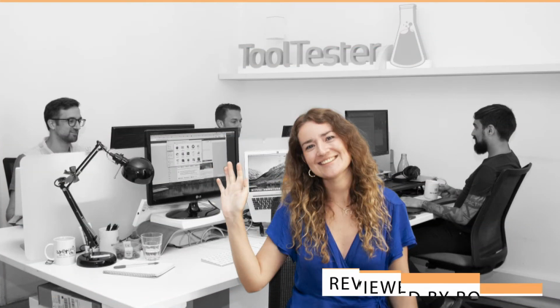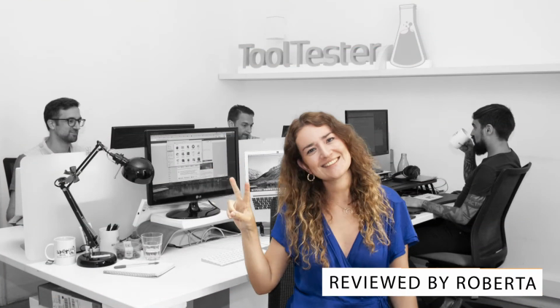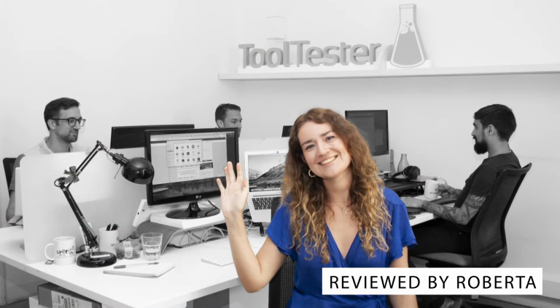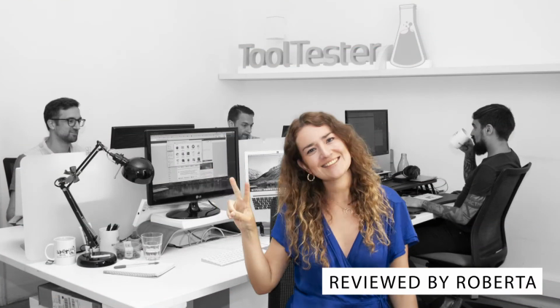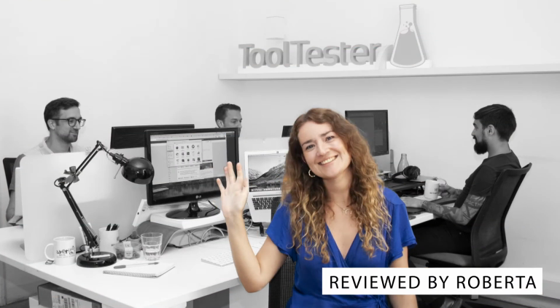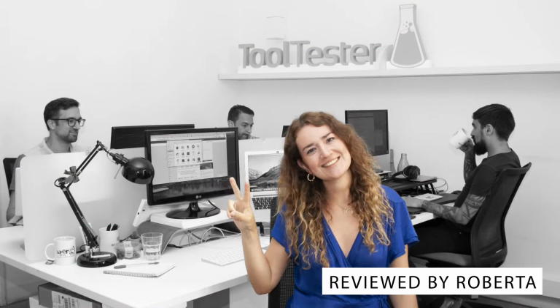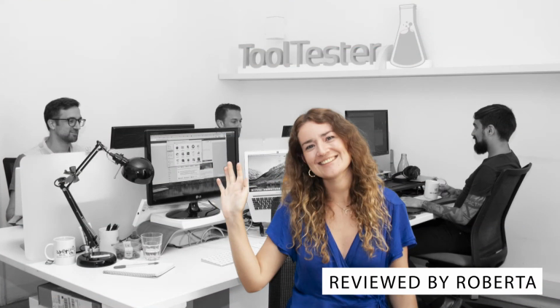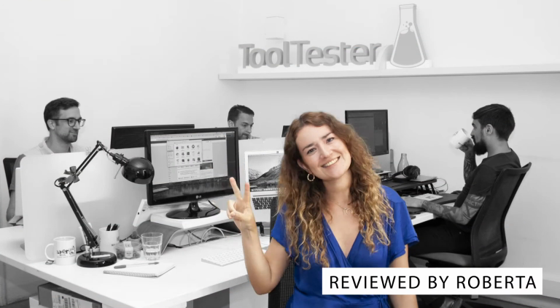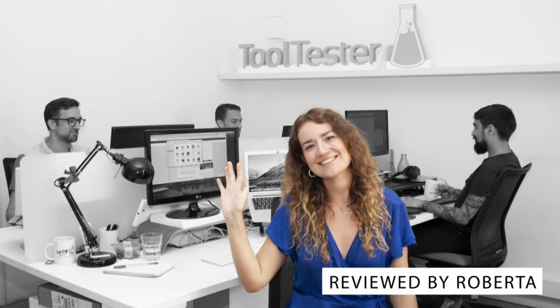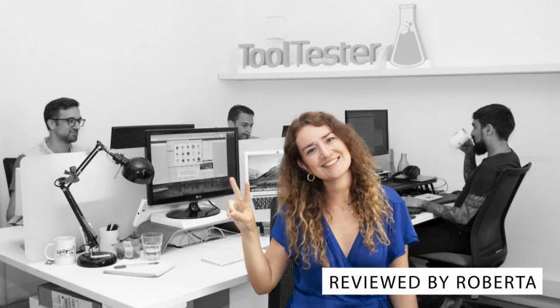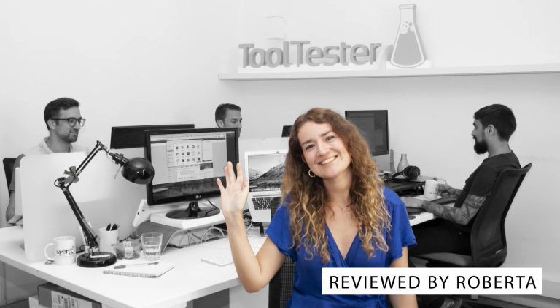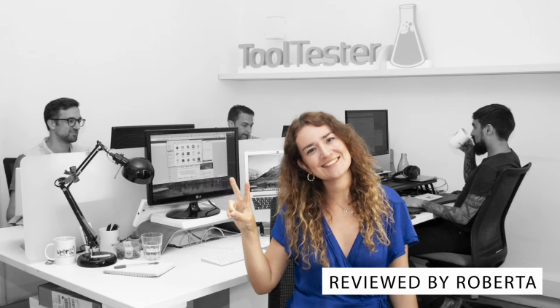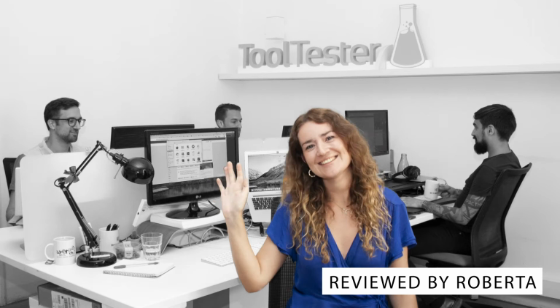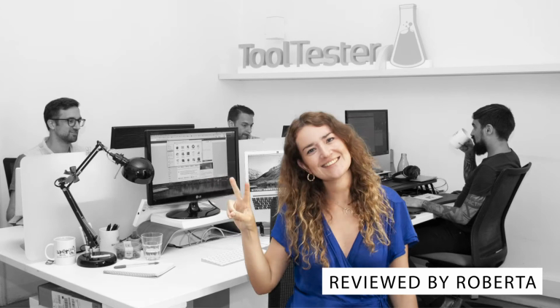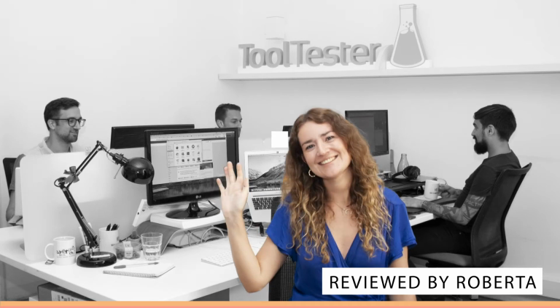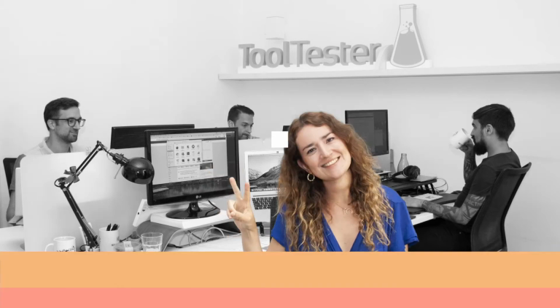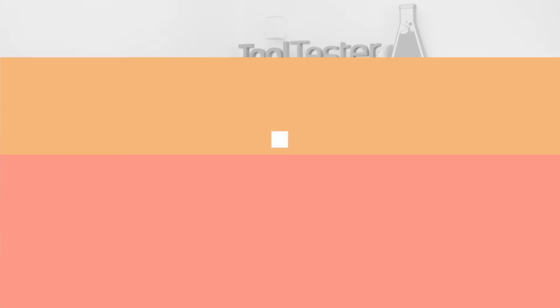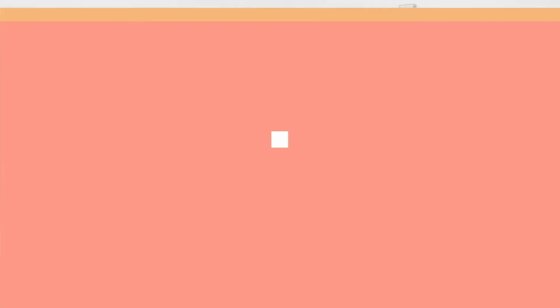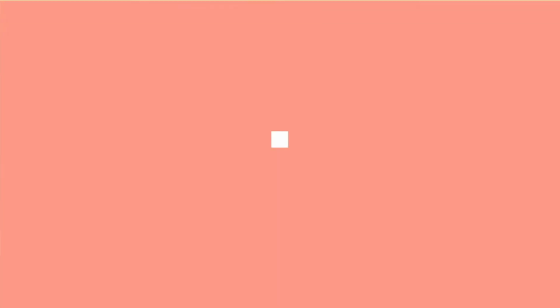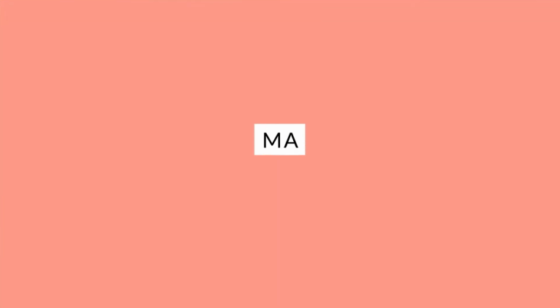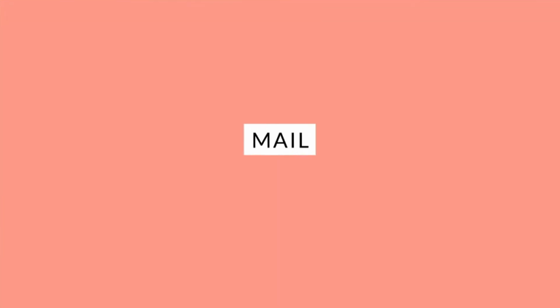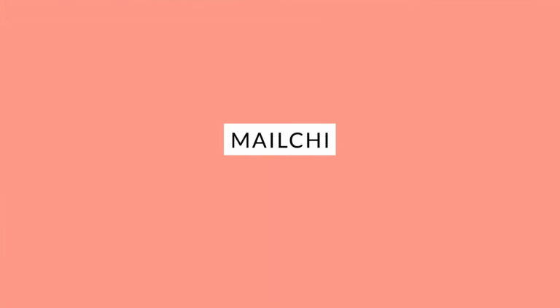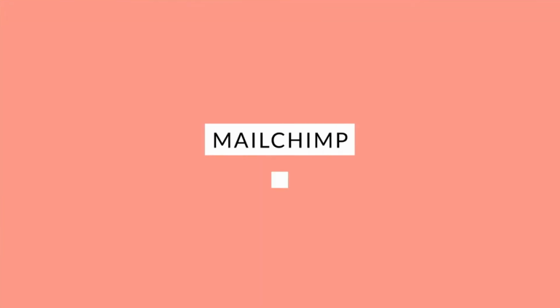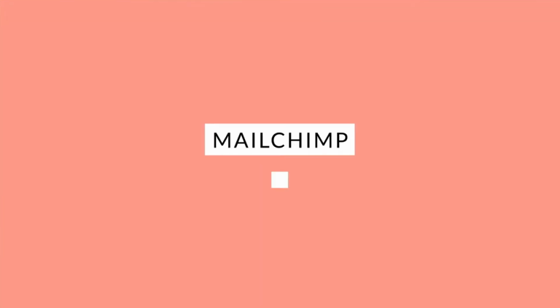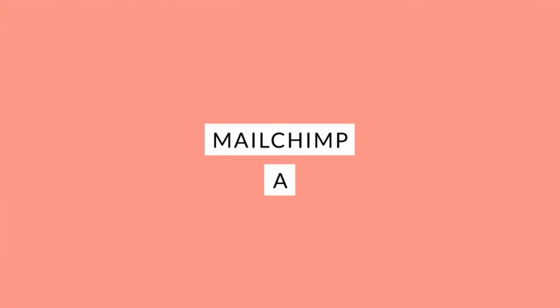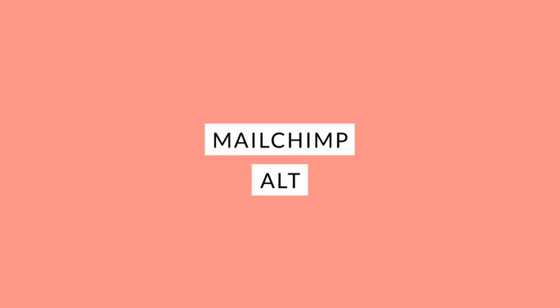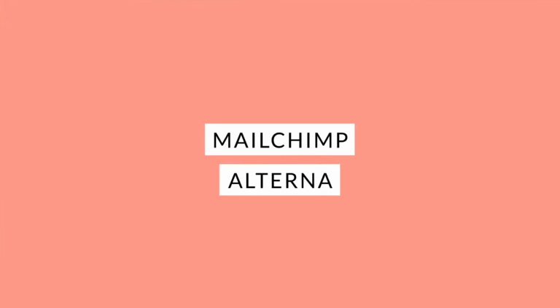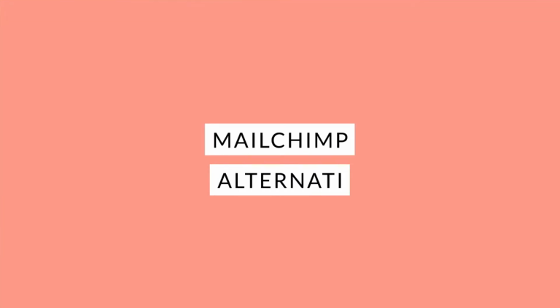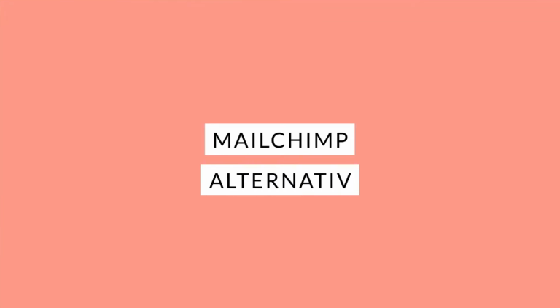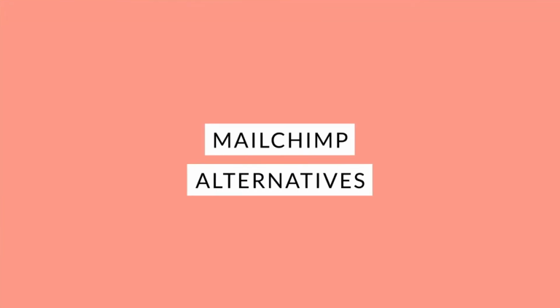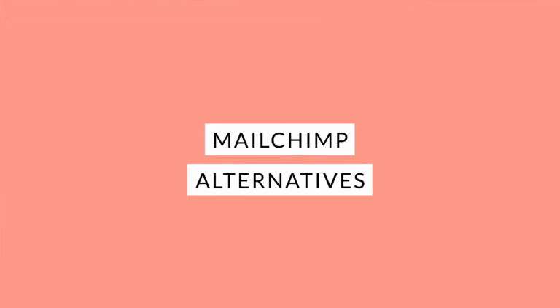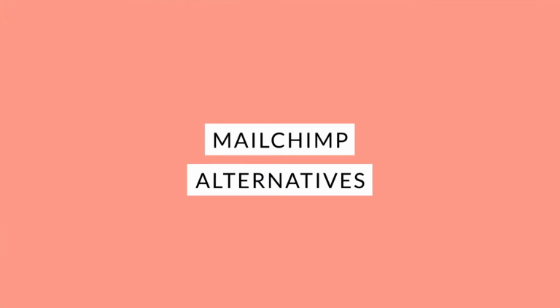Hey, I'm Roberta. Welcome to Email Tool Tester, where we help you find the best email marketing software for your business.